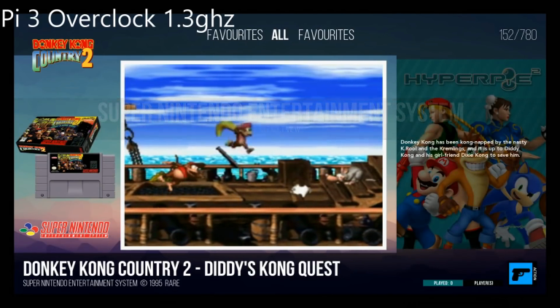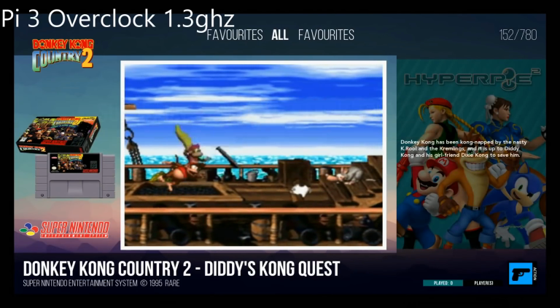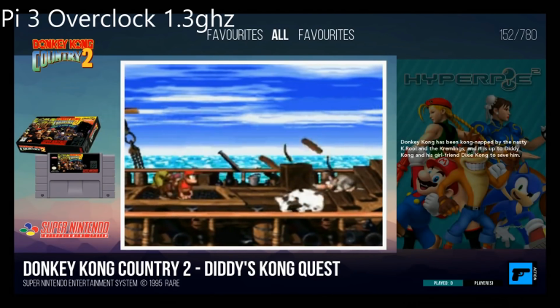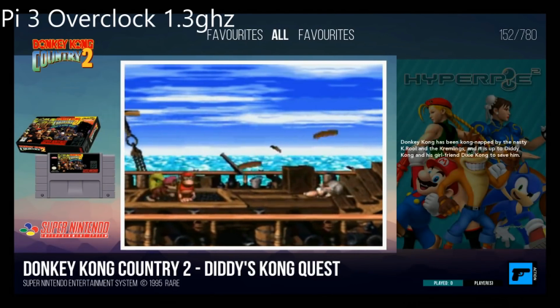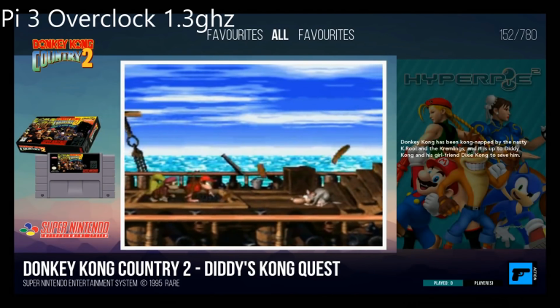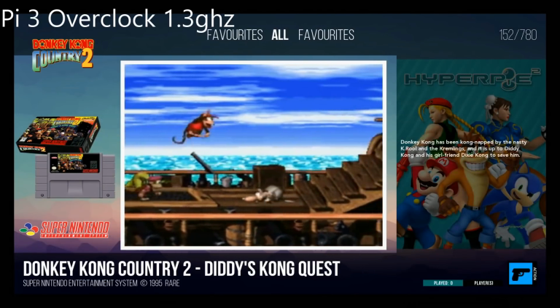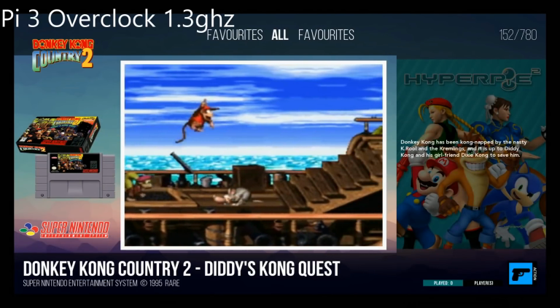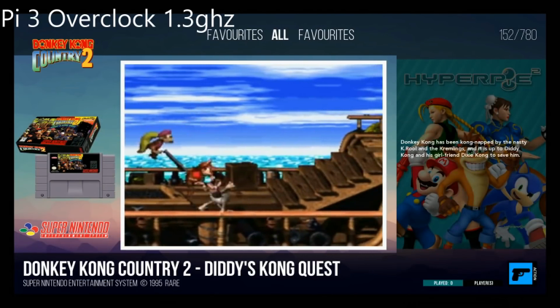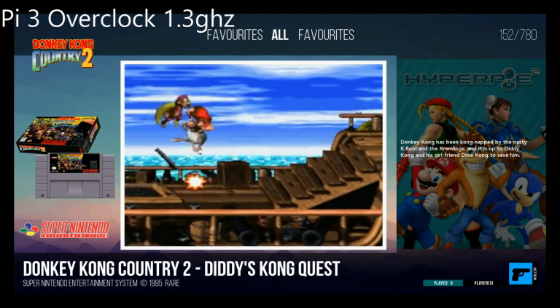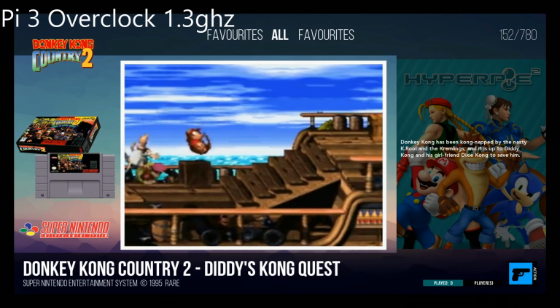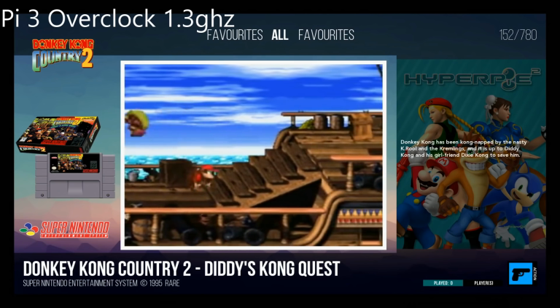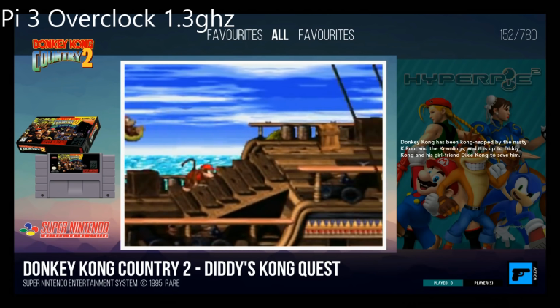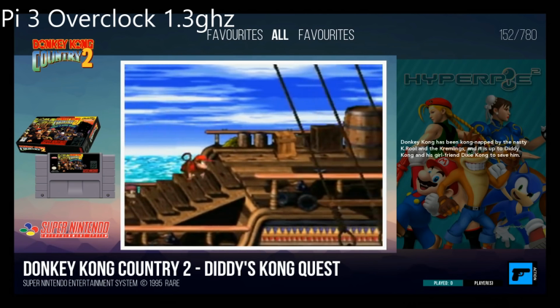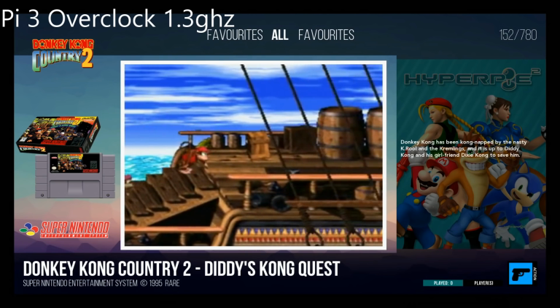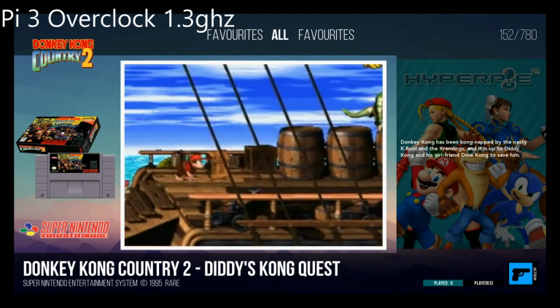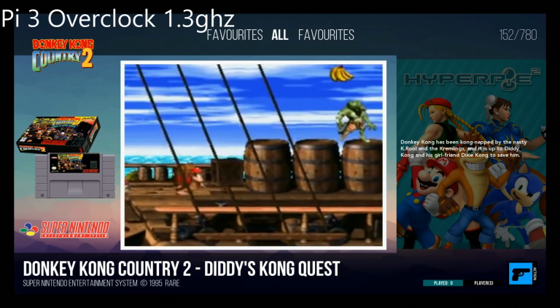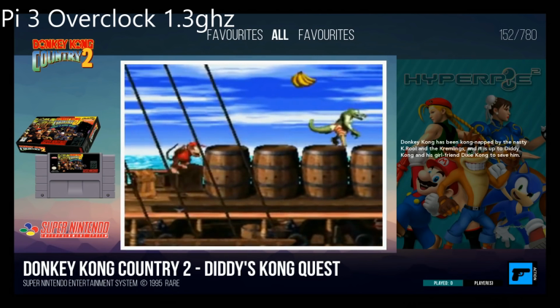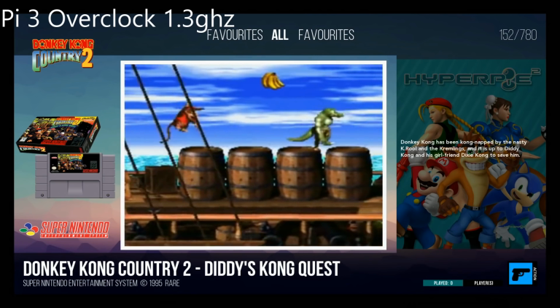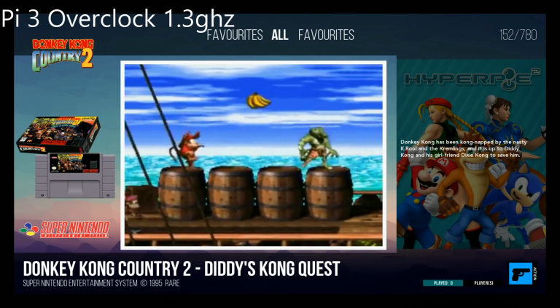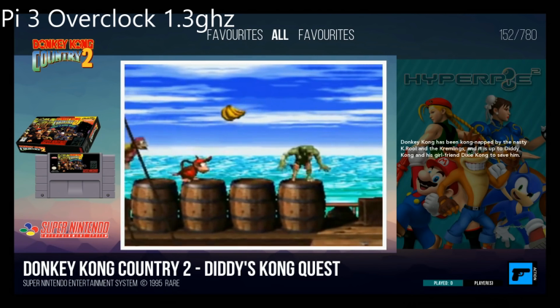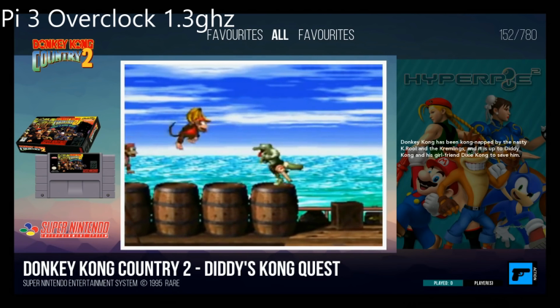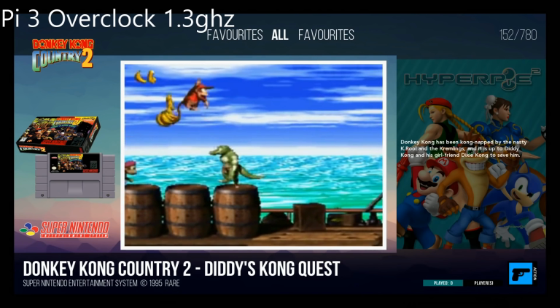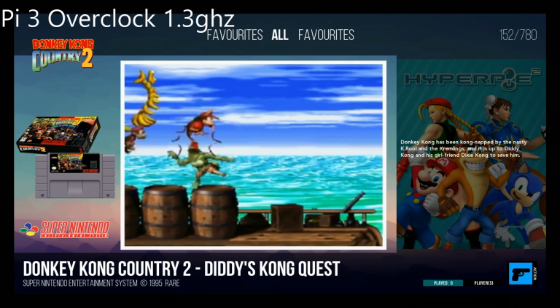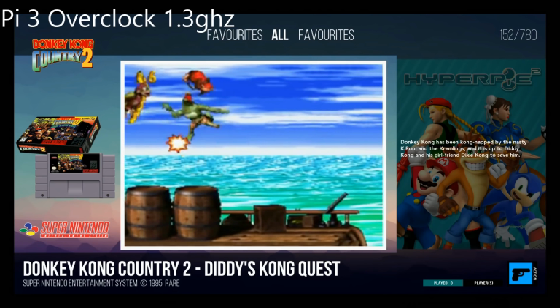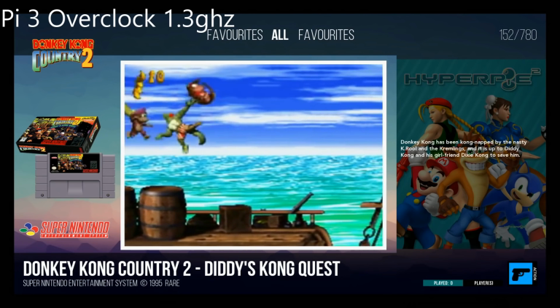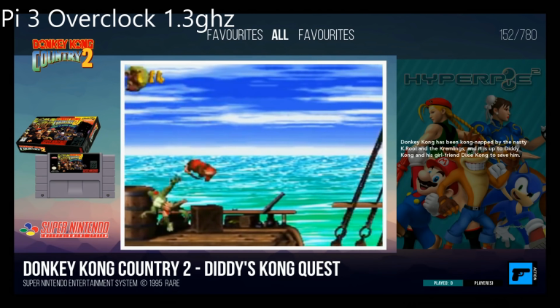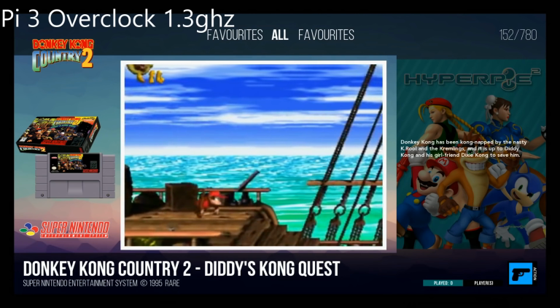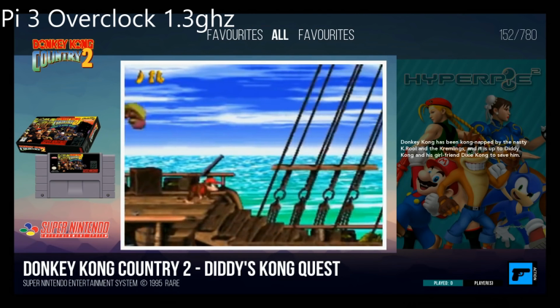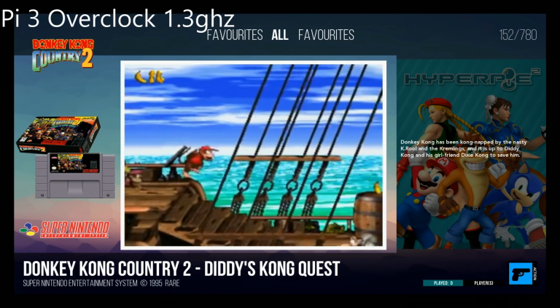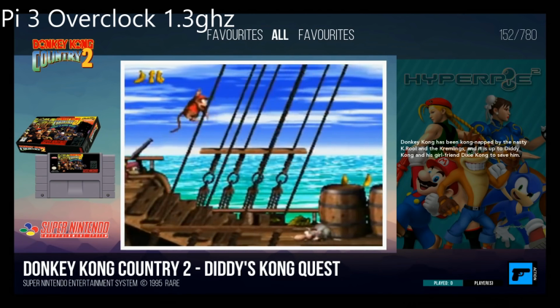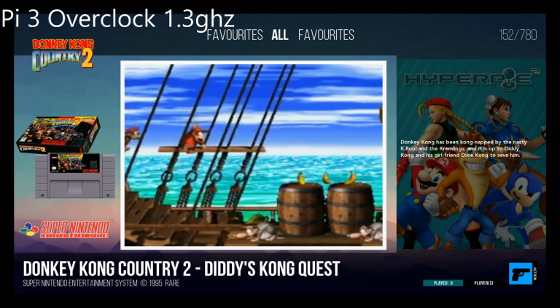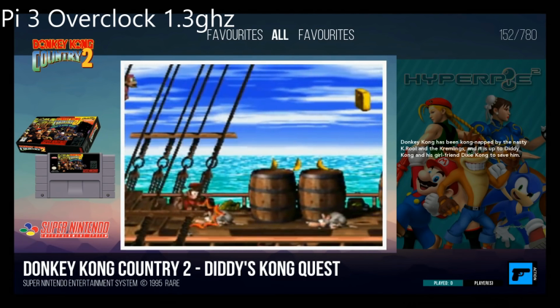So there you have it — Hyper Pi overclocked, checking out the different views and how reactive it is.